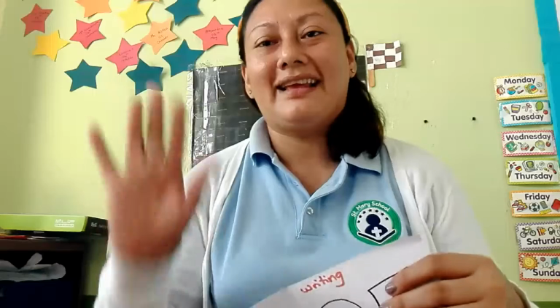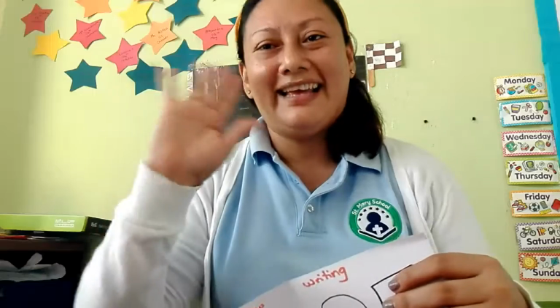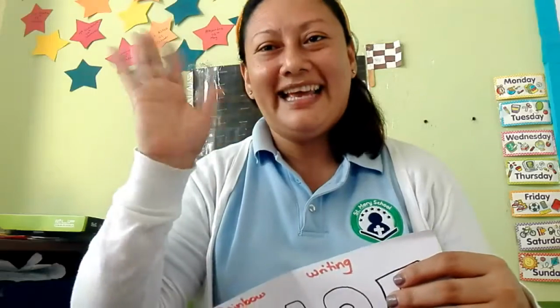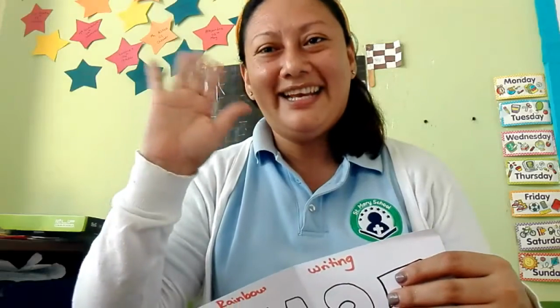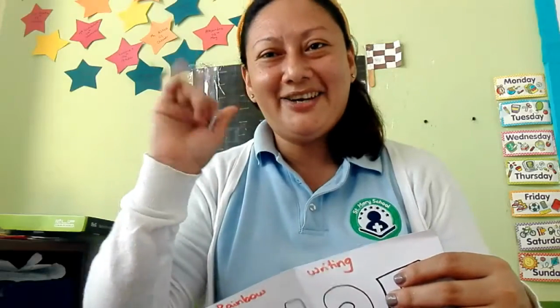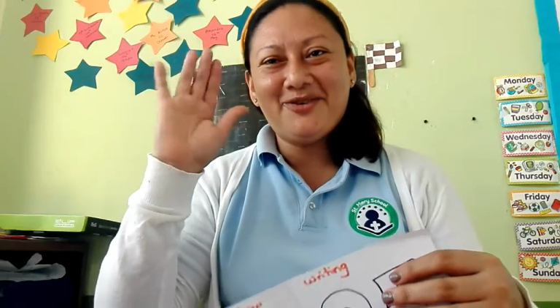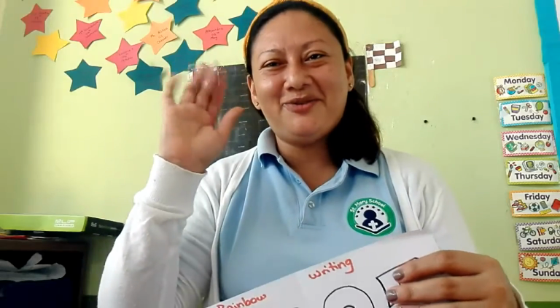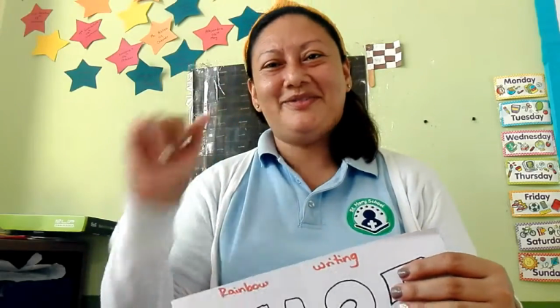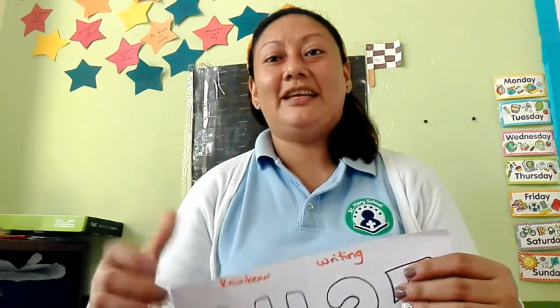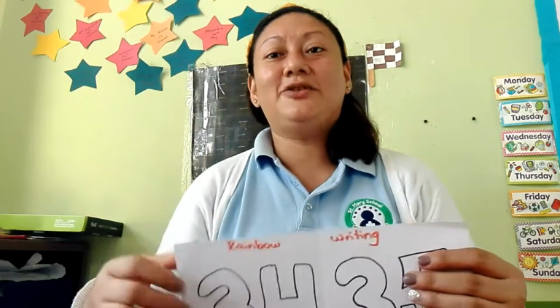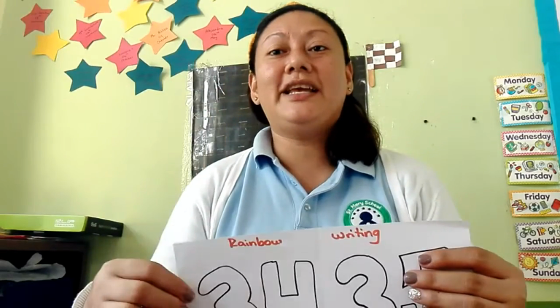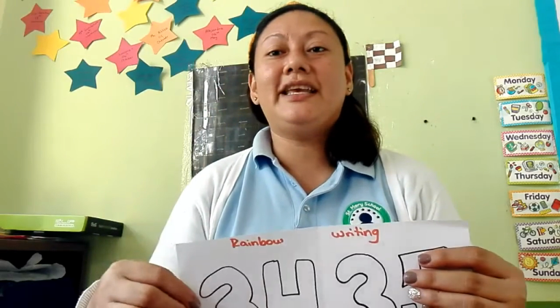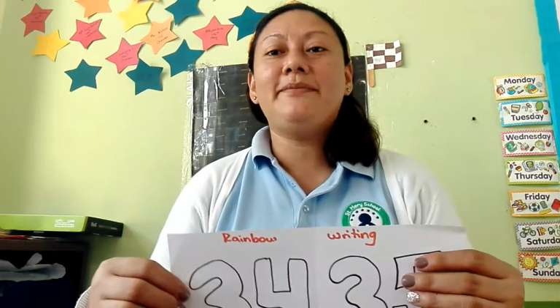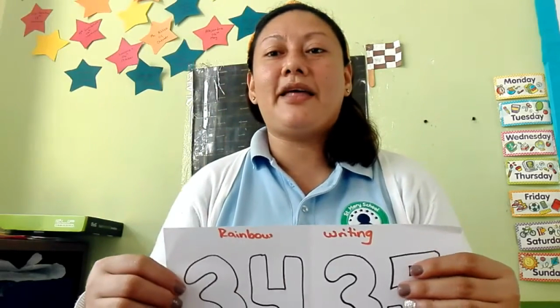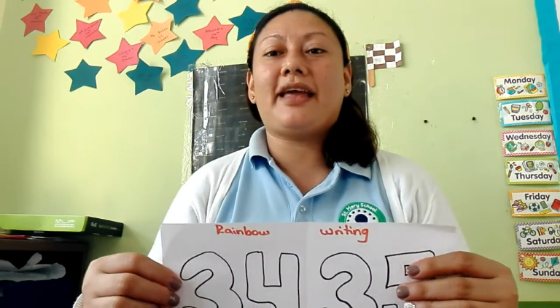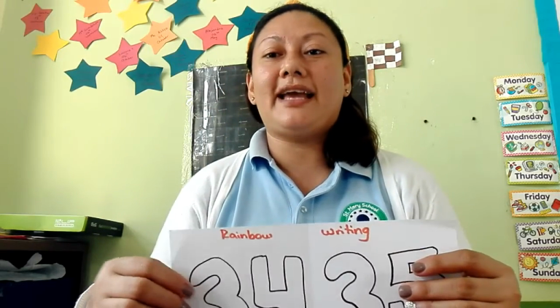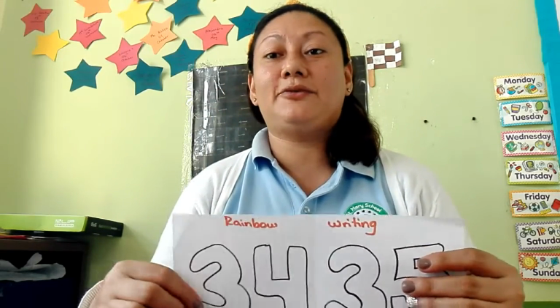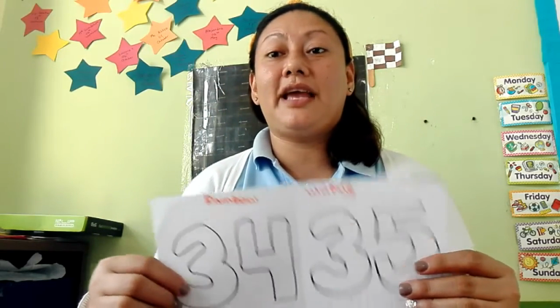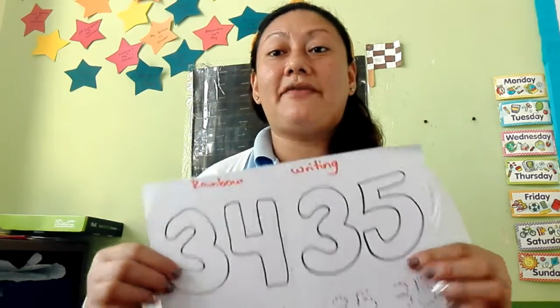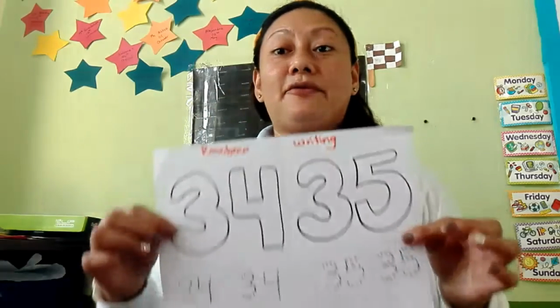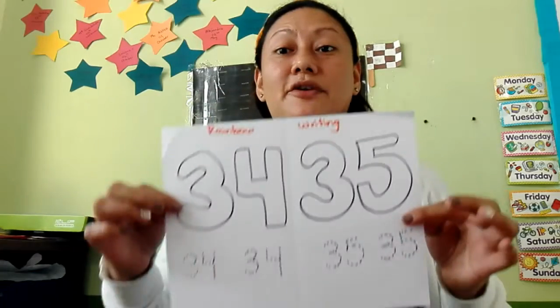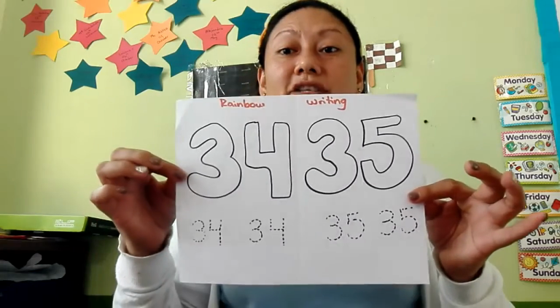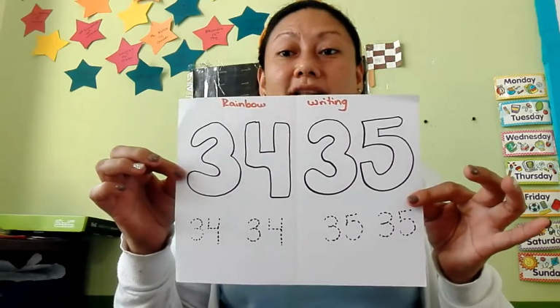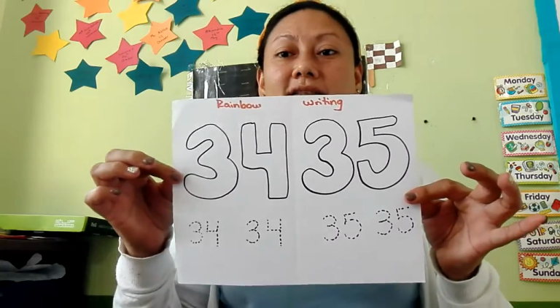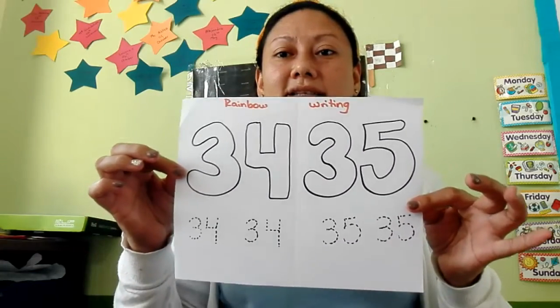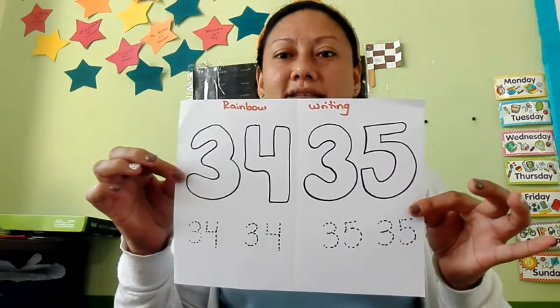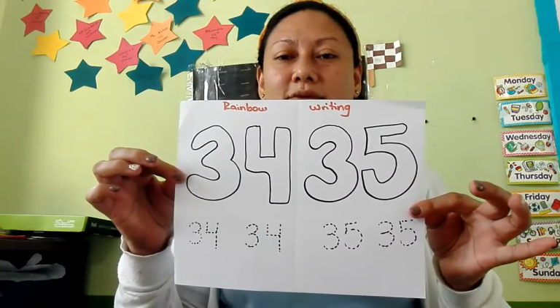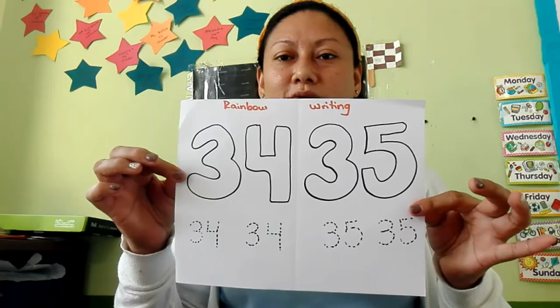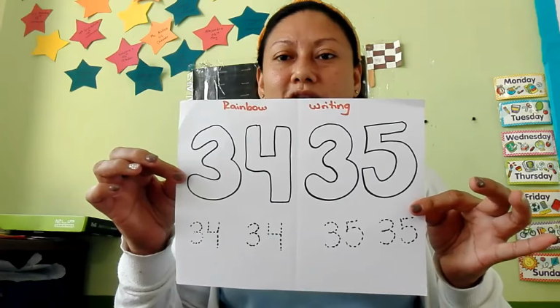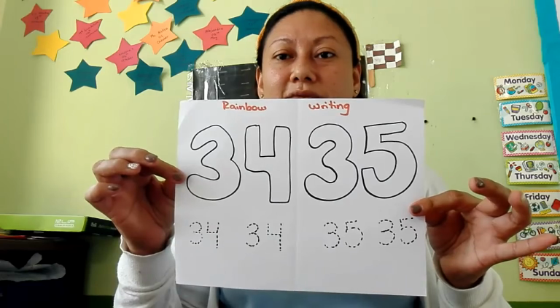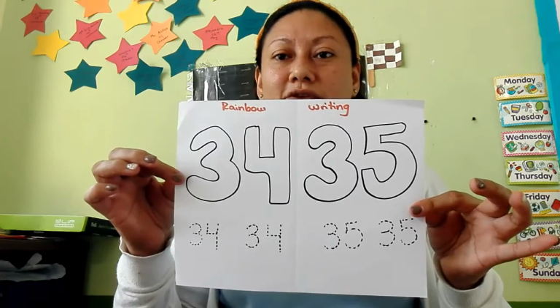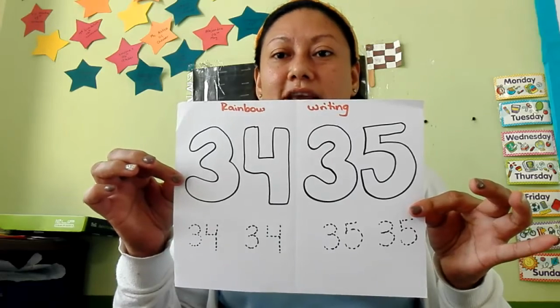Hello! Today in math, guys, we have a worksheet. This is our worksheet for today.